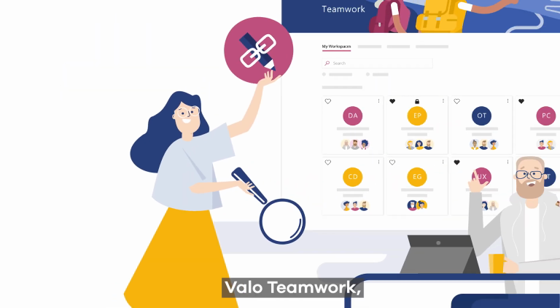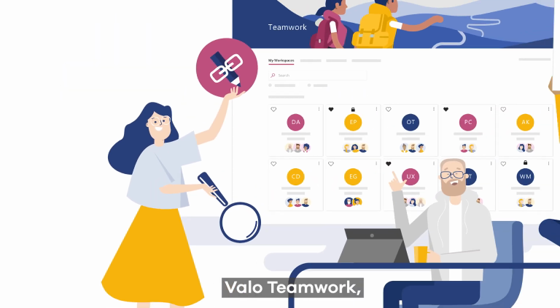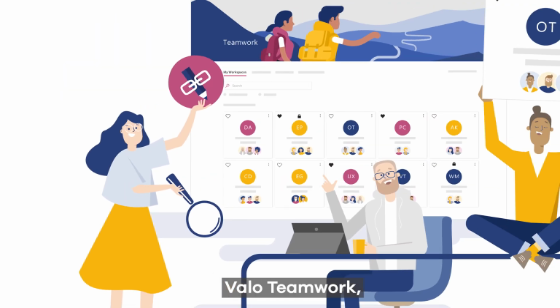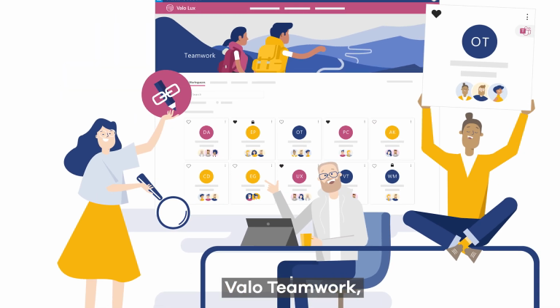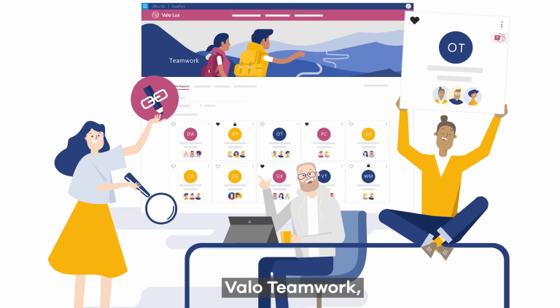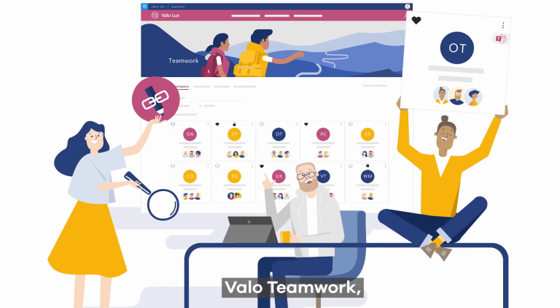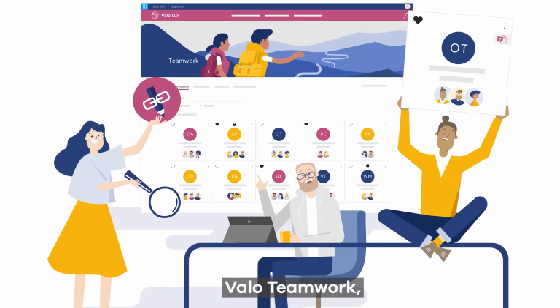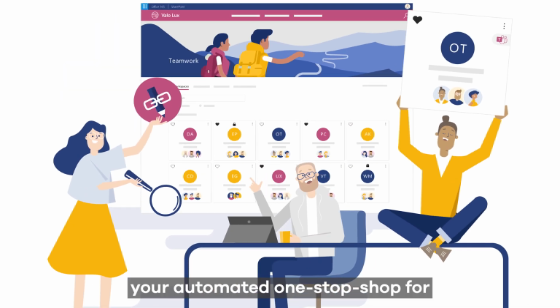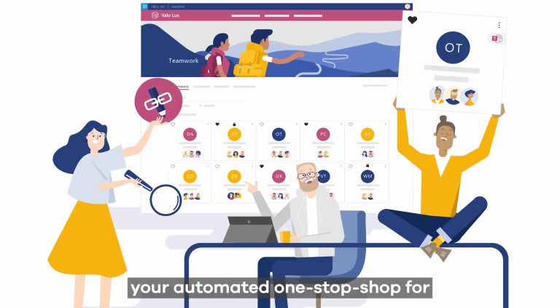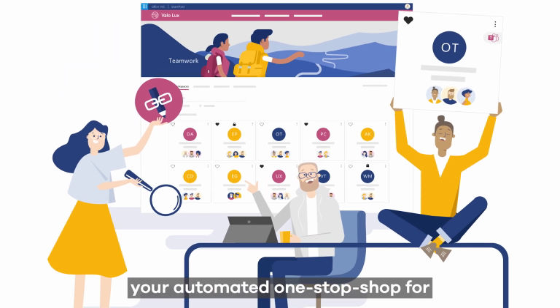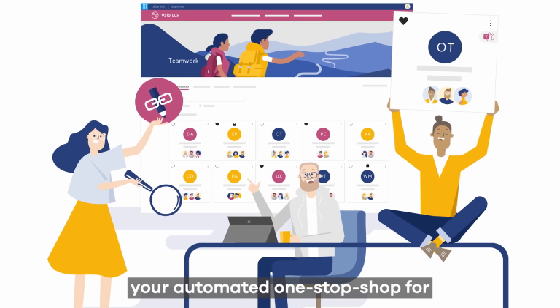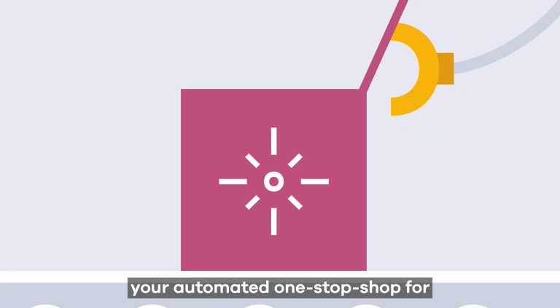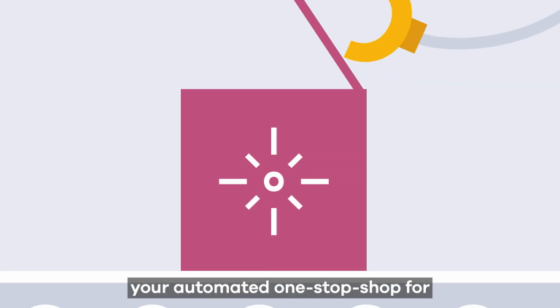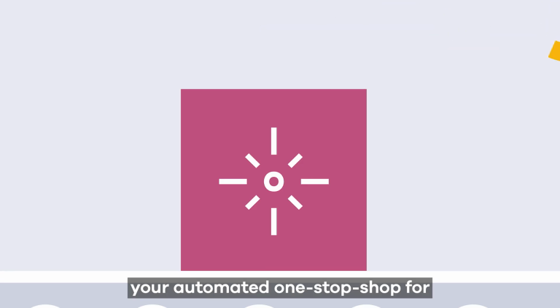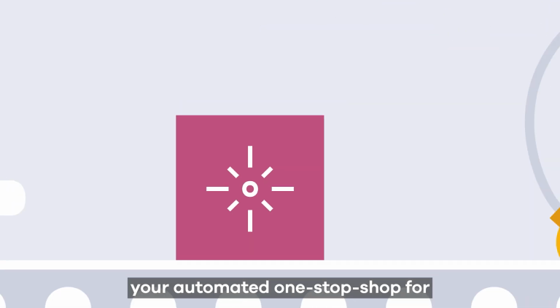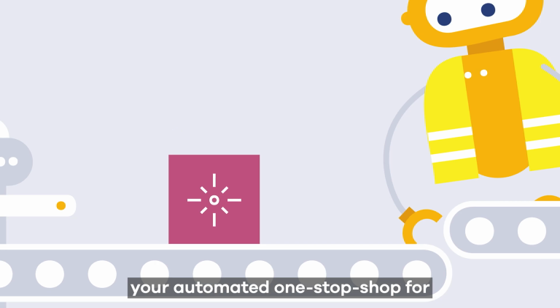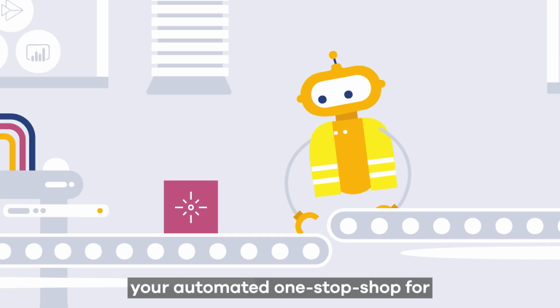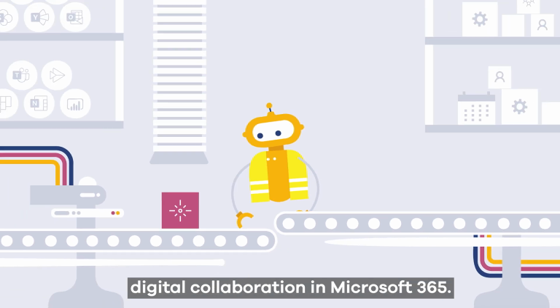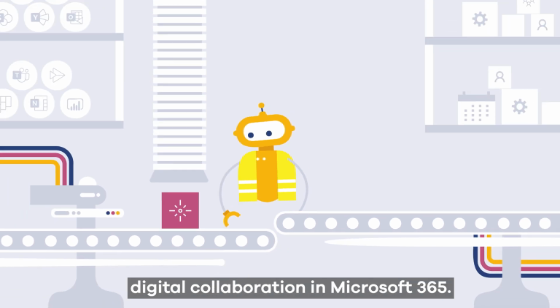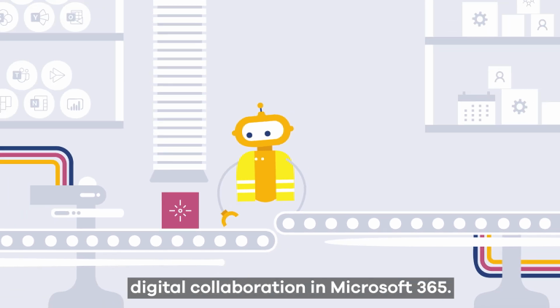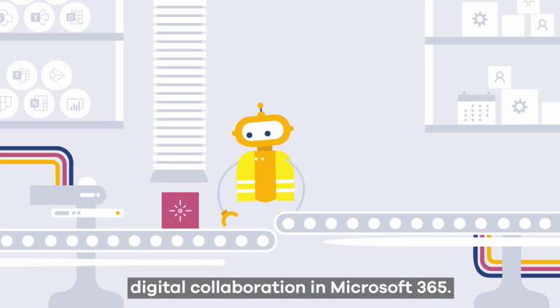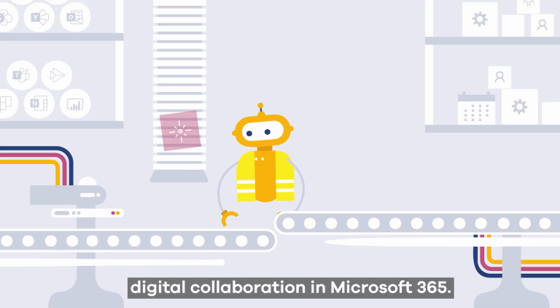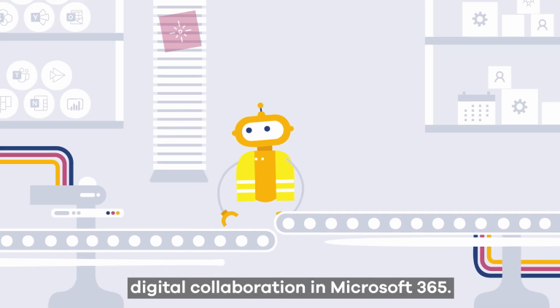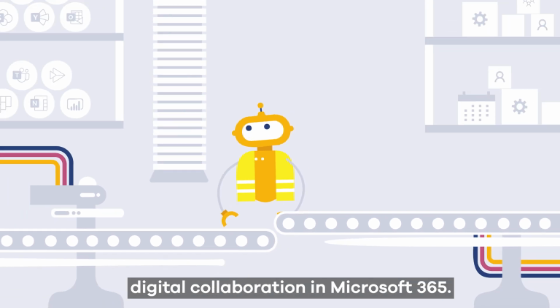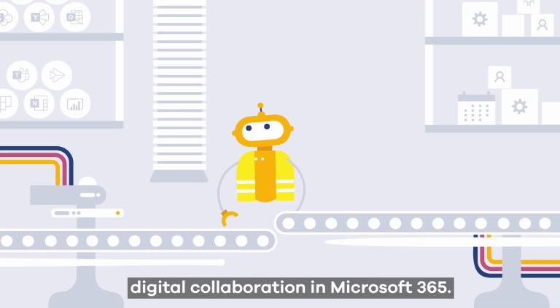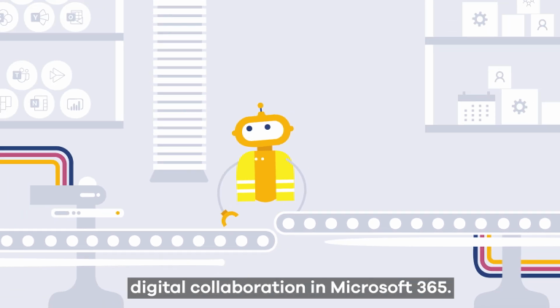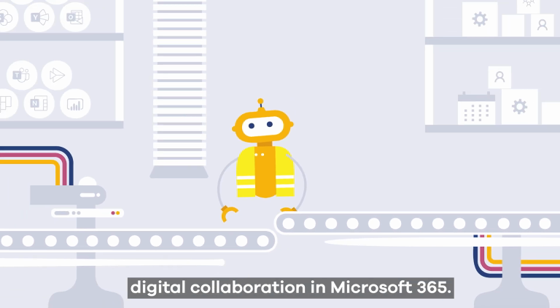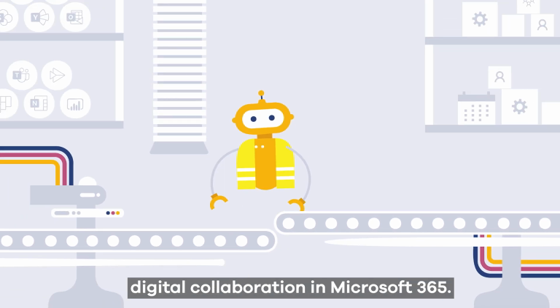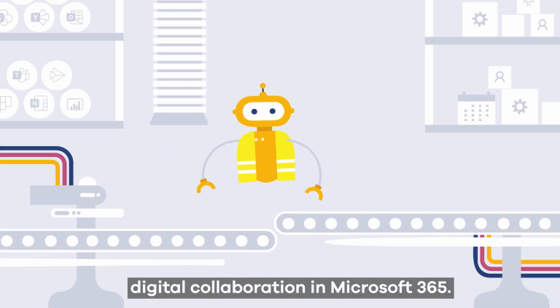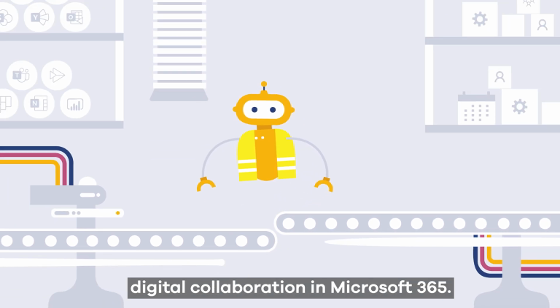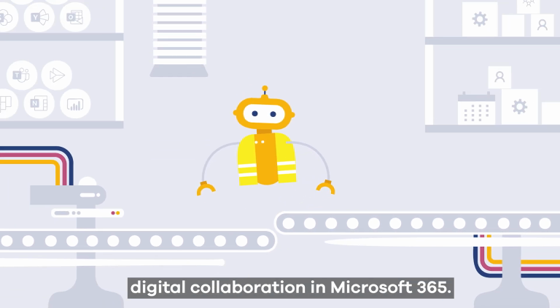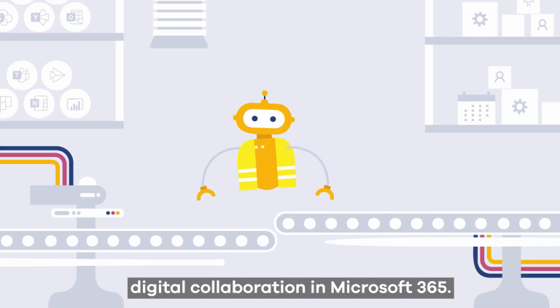Valo Teamwork. Your automated one-stop shop for digital collaboration in Microsoft 365.